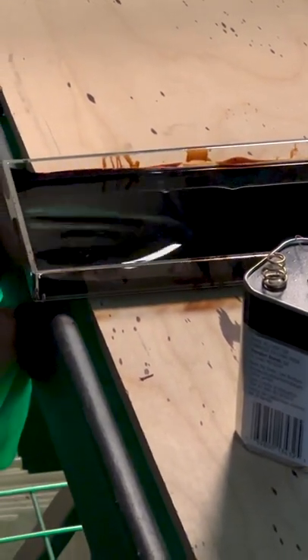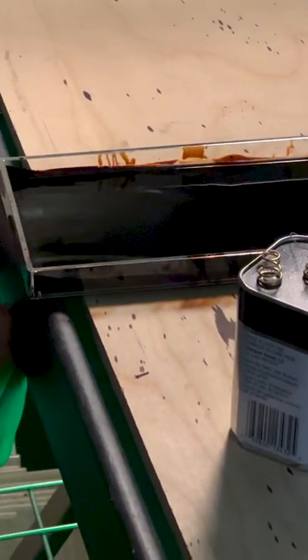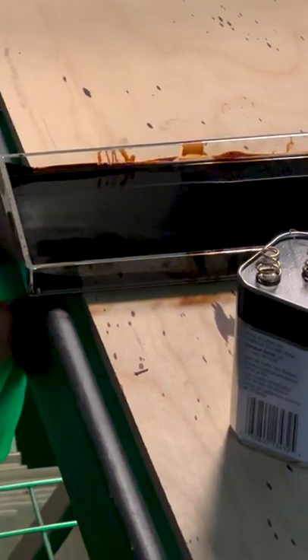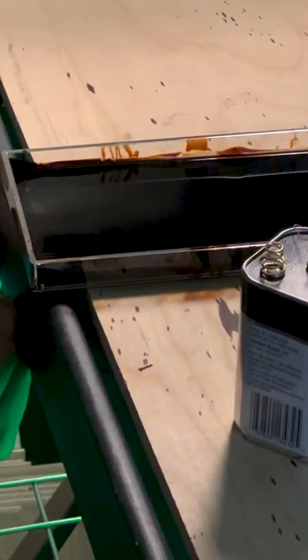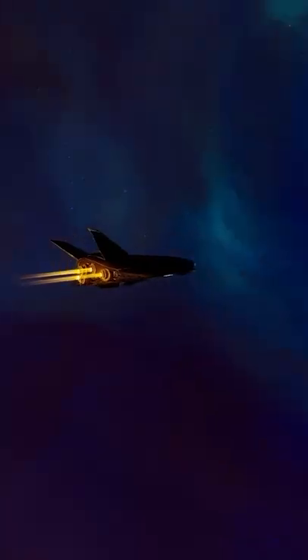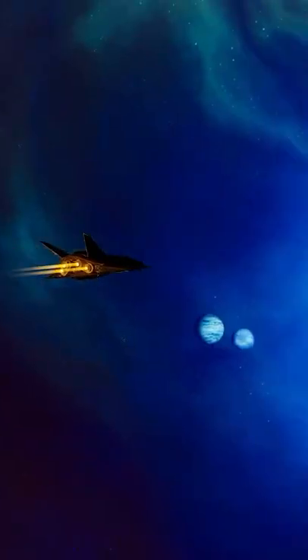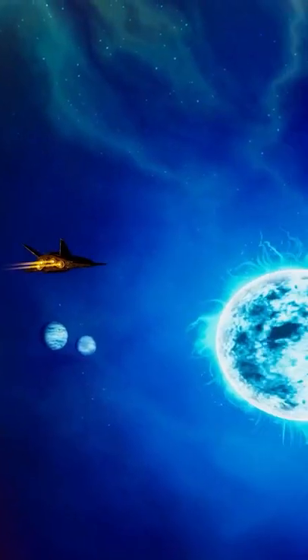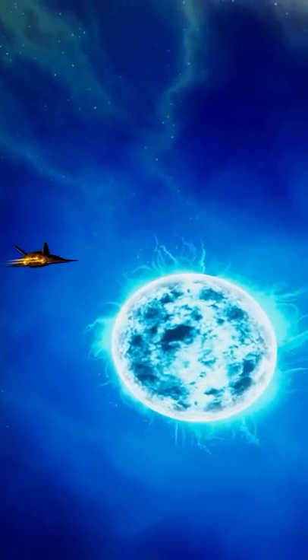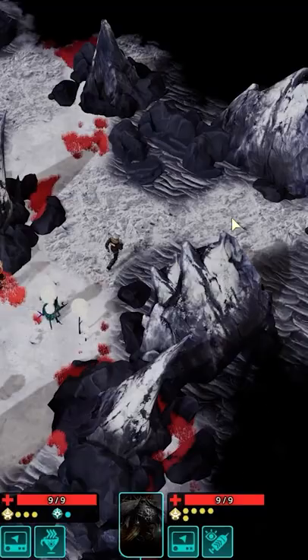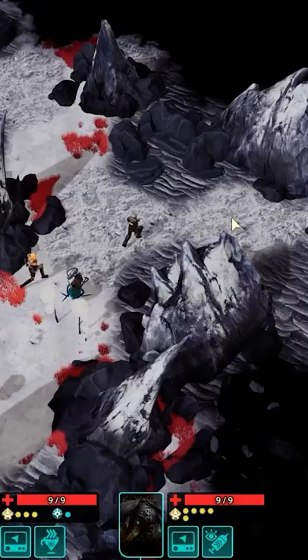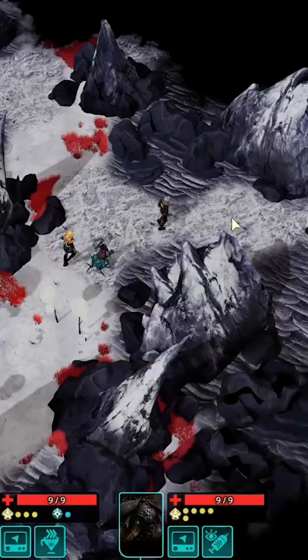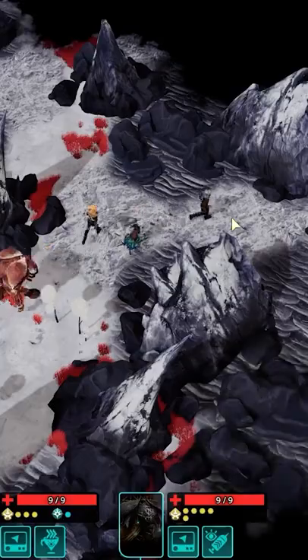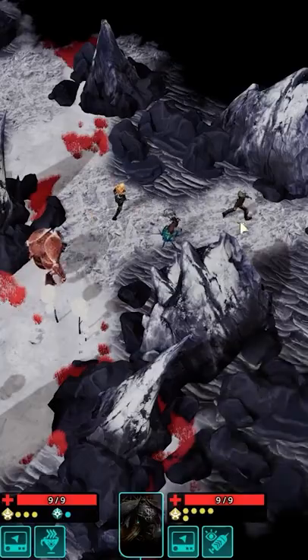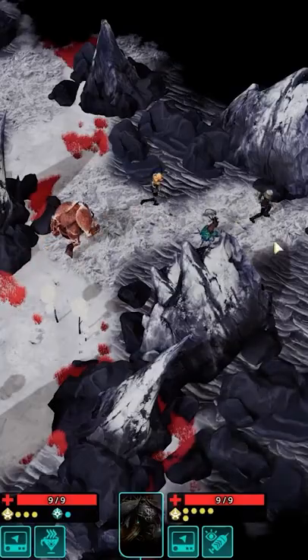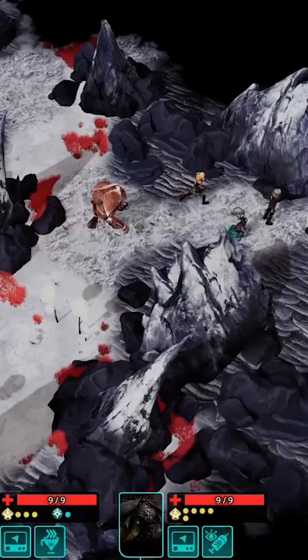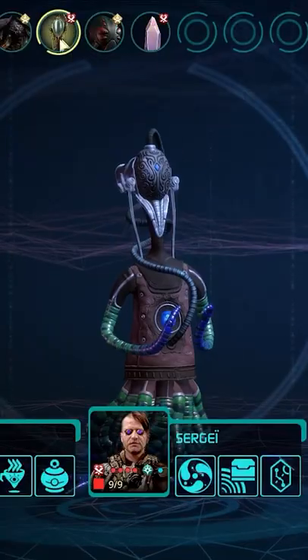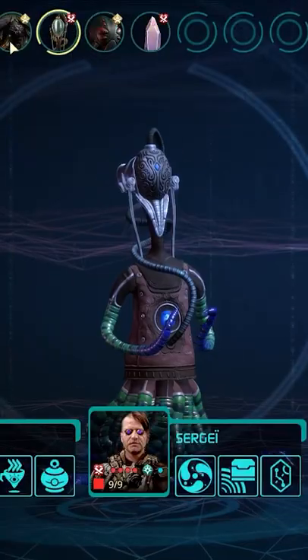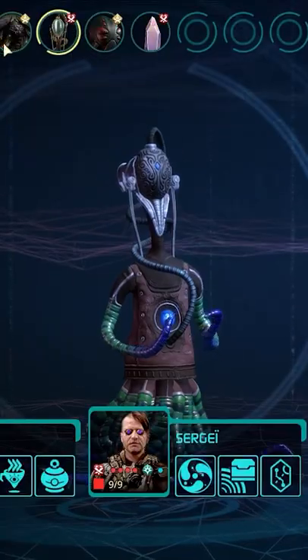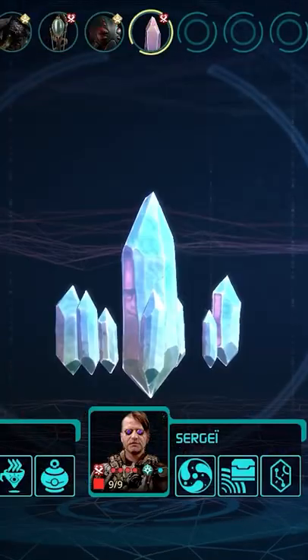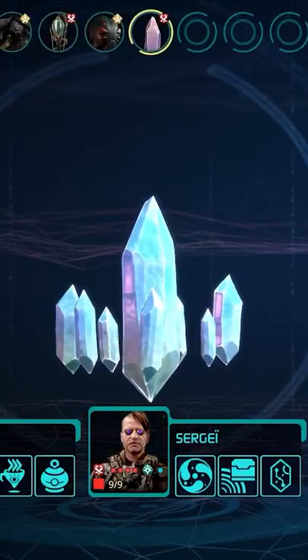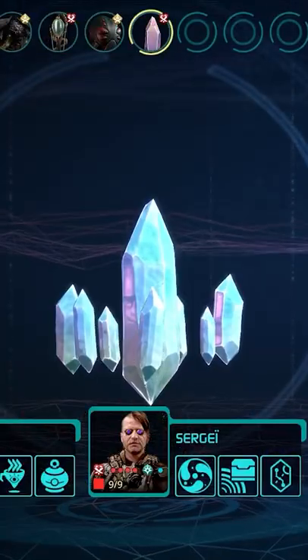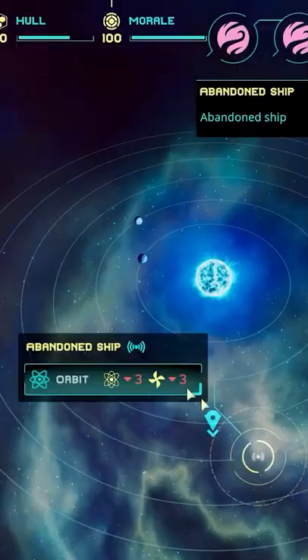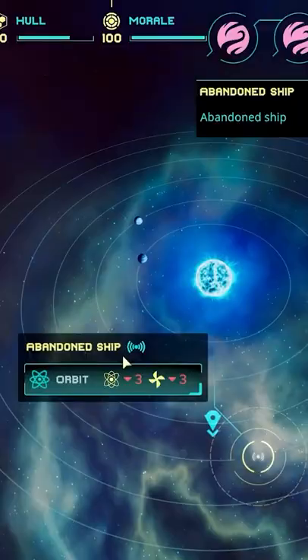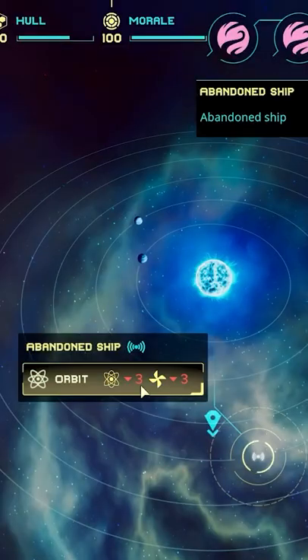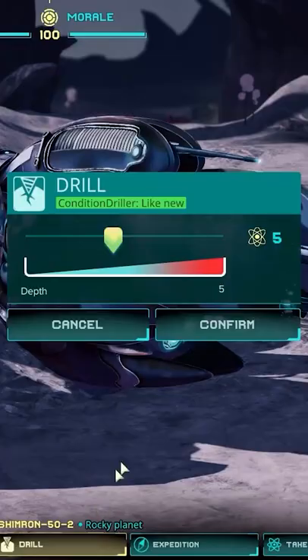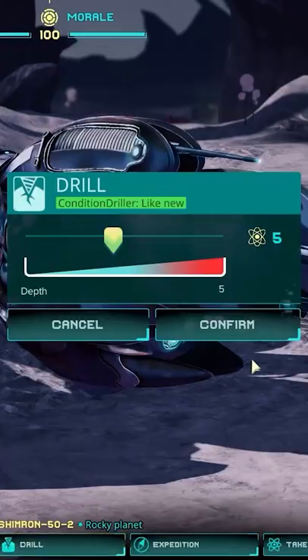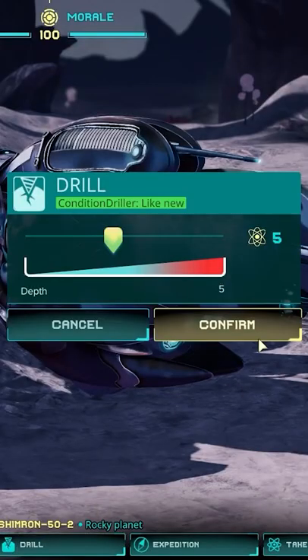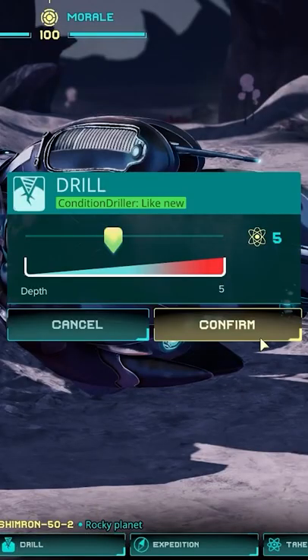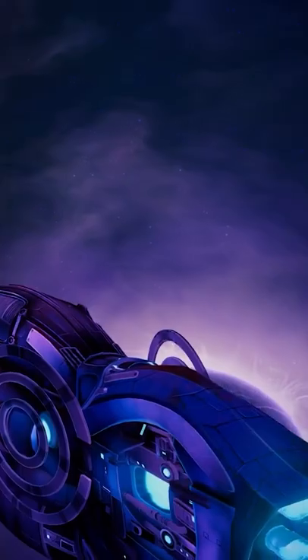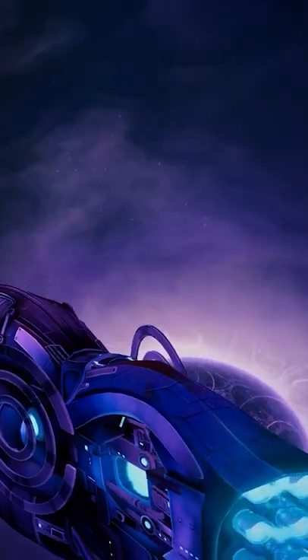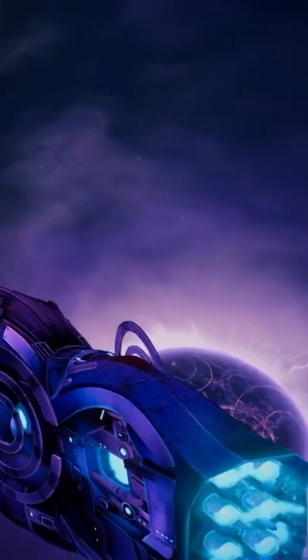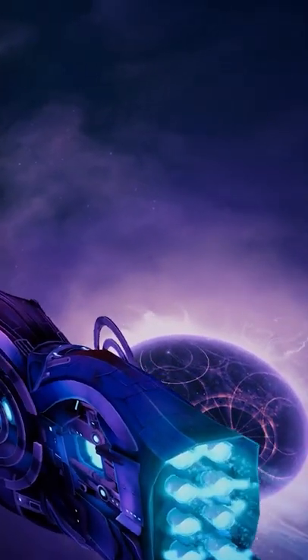Which would be a game changer in Out There Oceans of Time, a cool new video game where resource management and maintaining your ship is key for survival.